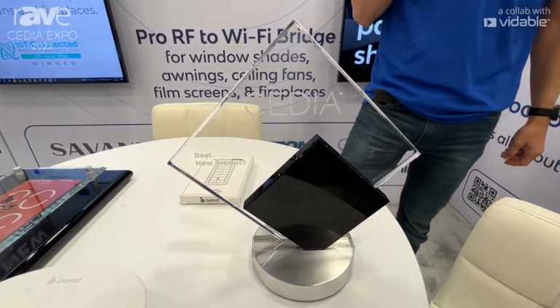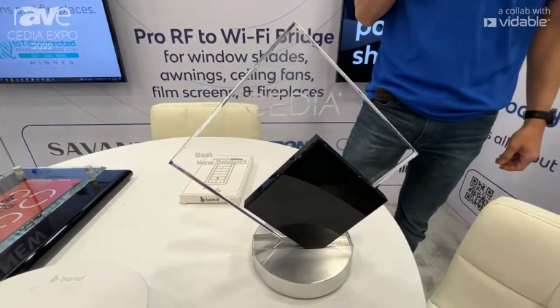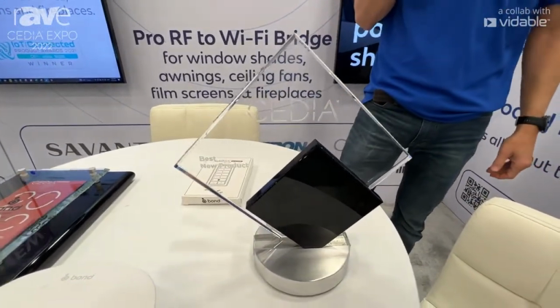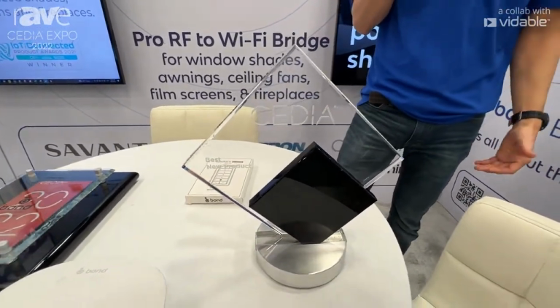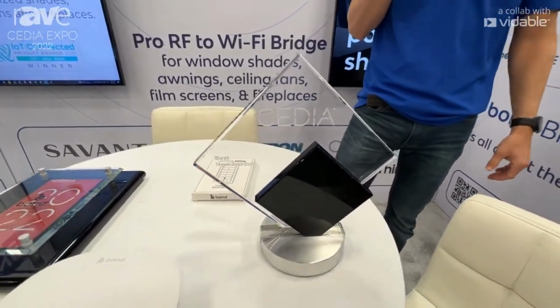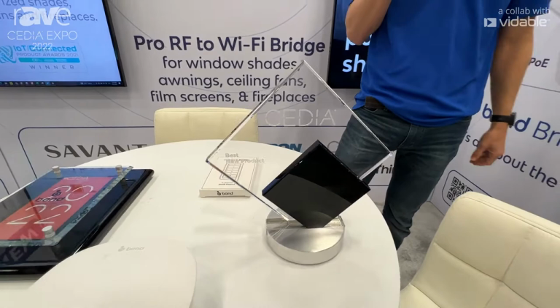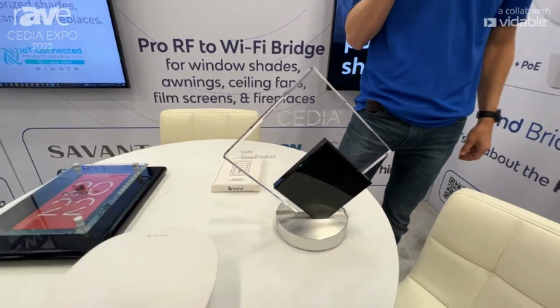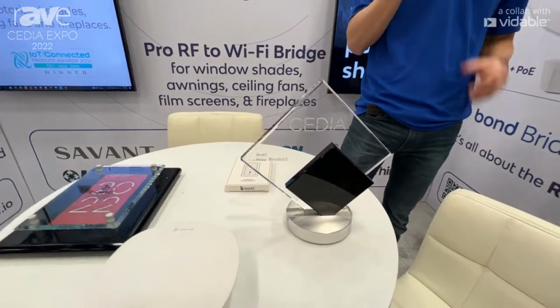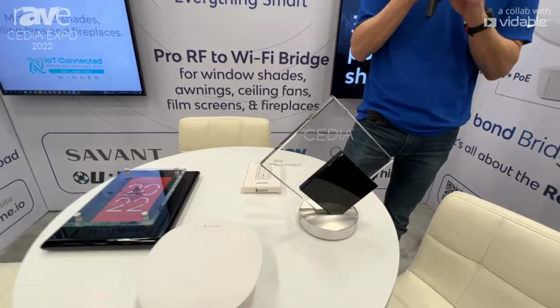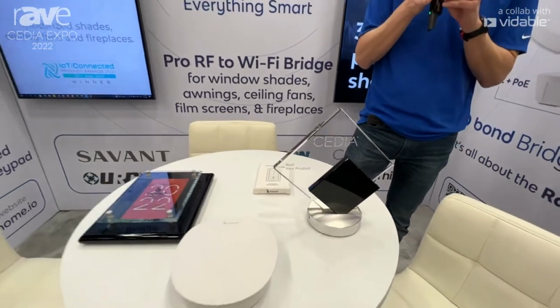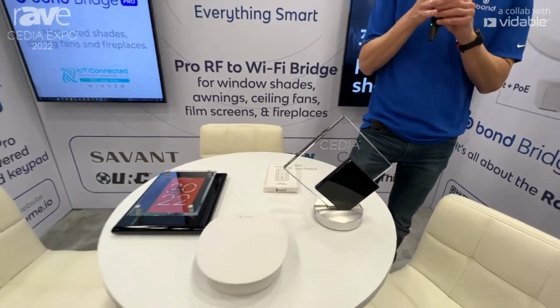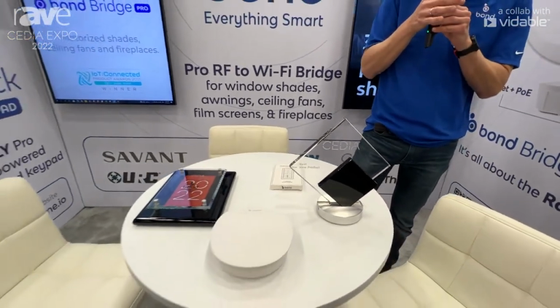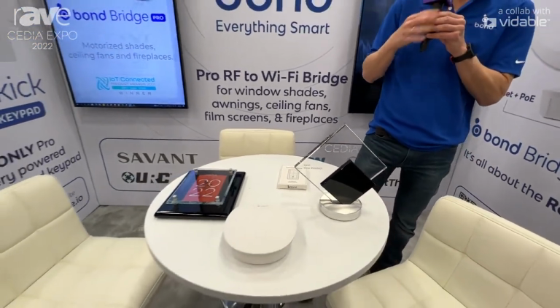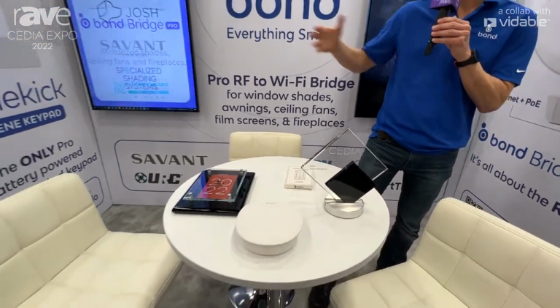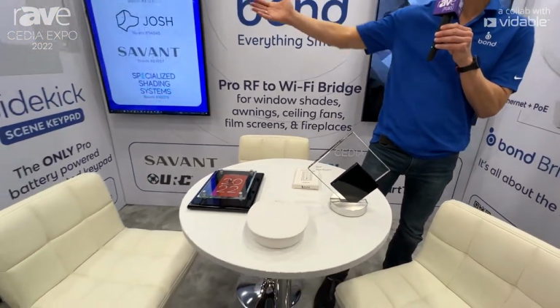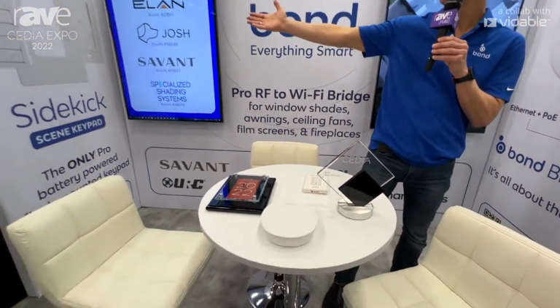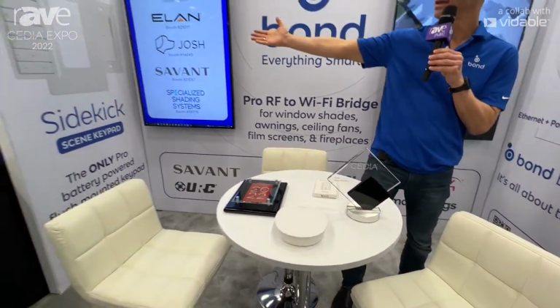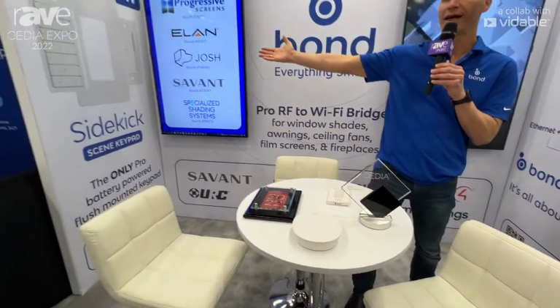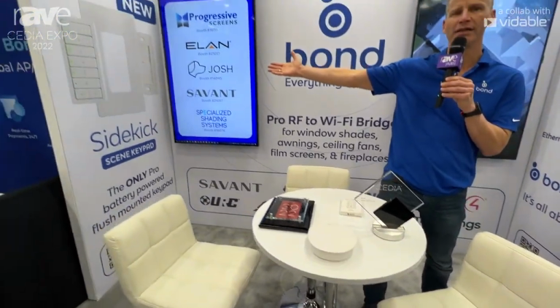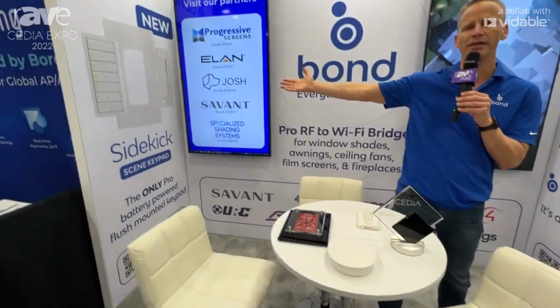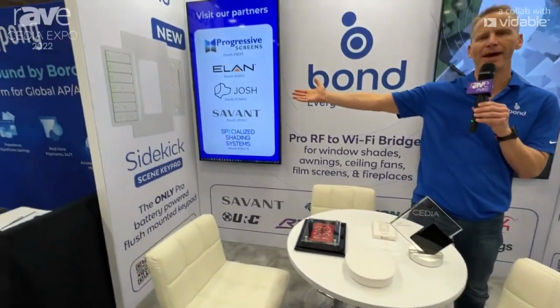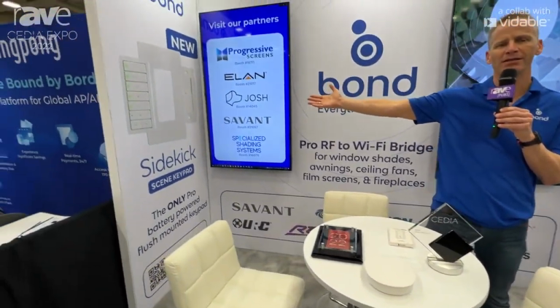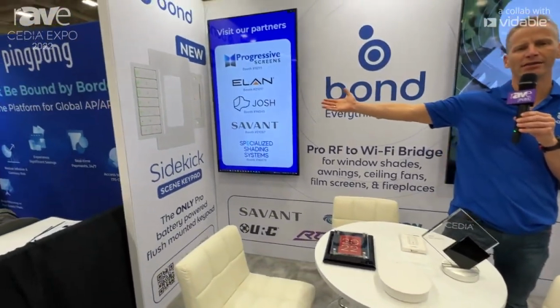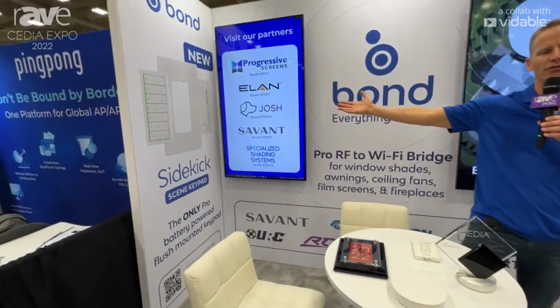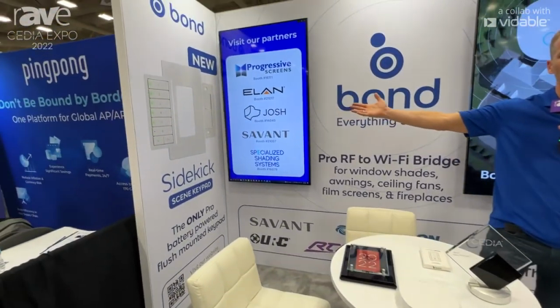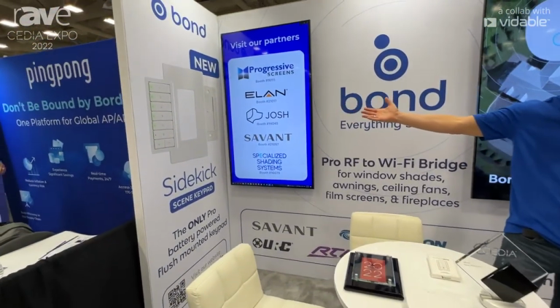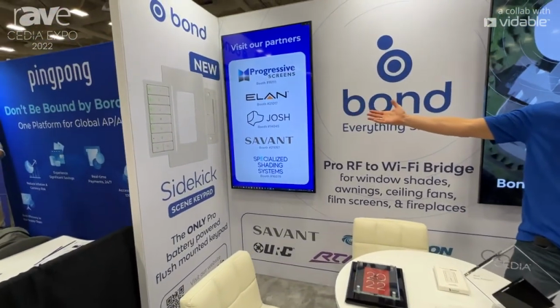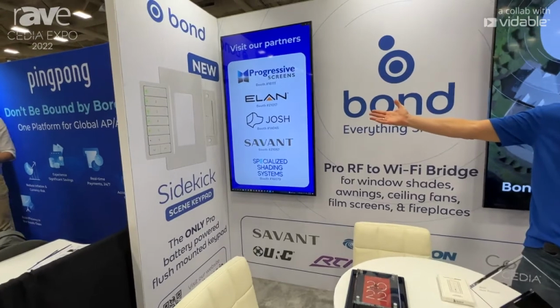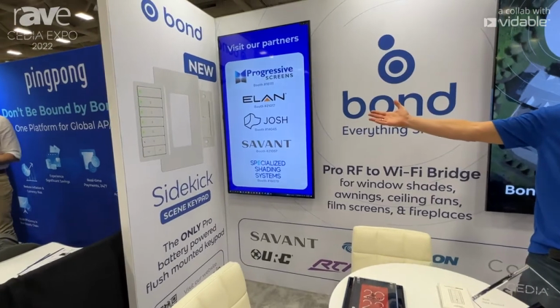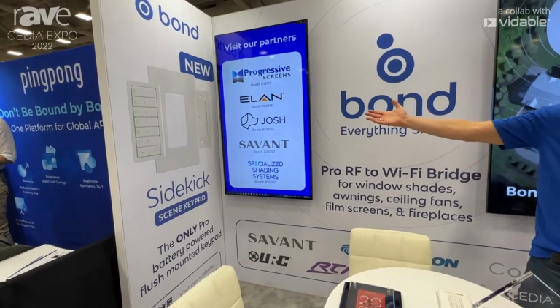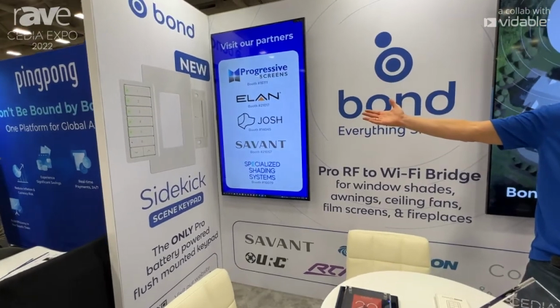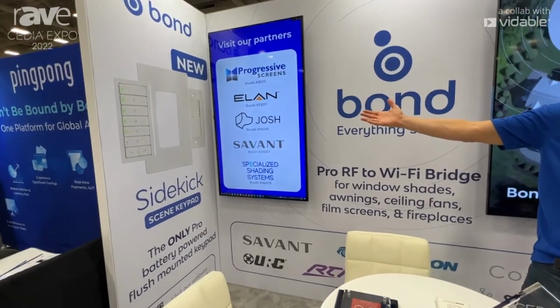We're also launching a new family of products: the Sidekick Keypad, Sidekick for Shades, and Sidekick Scene Keypad.